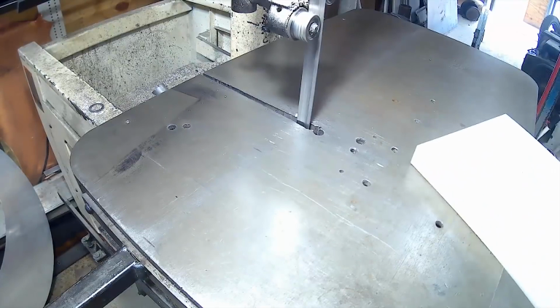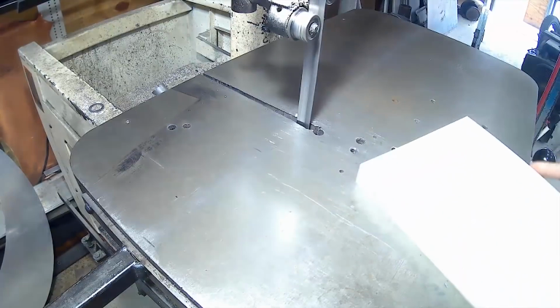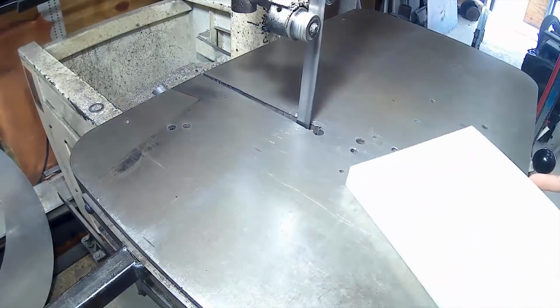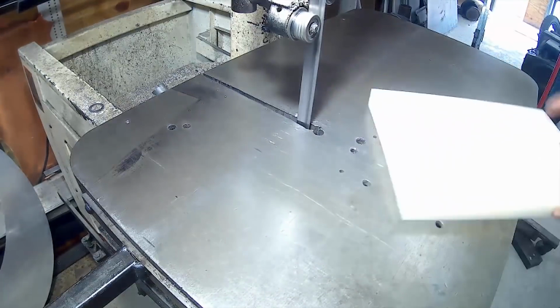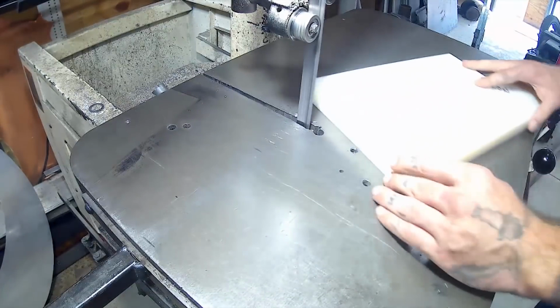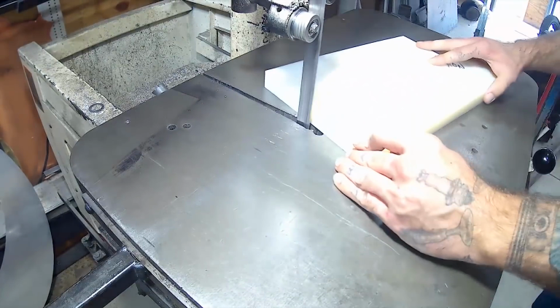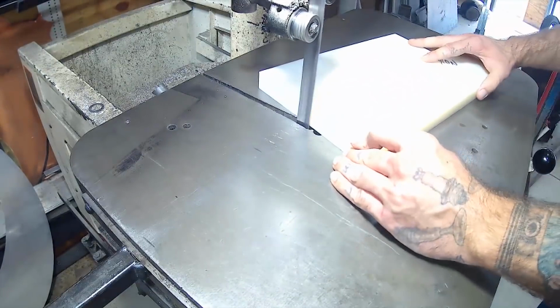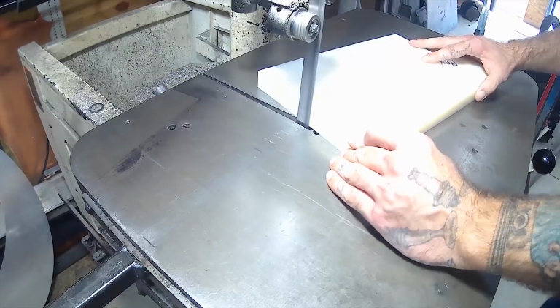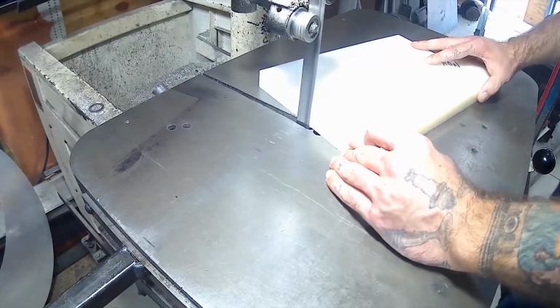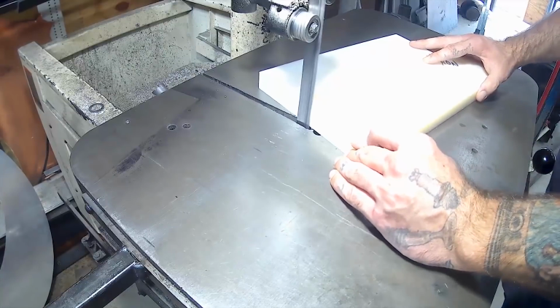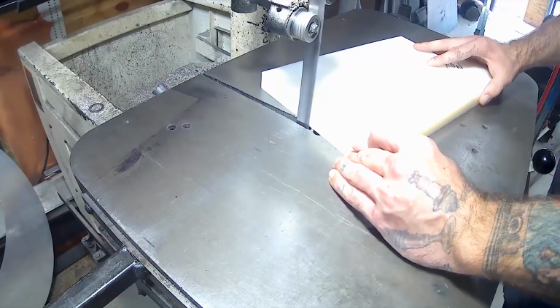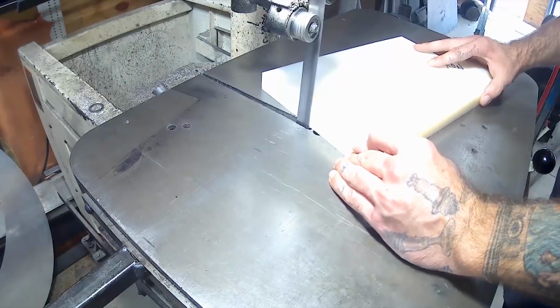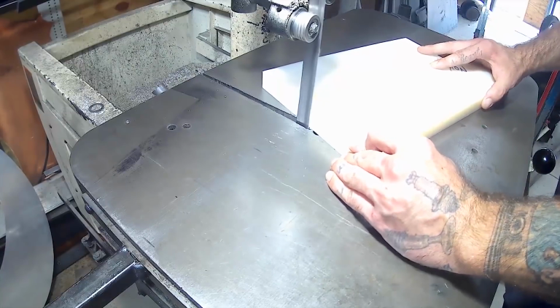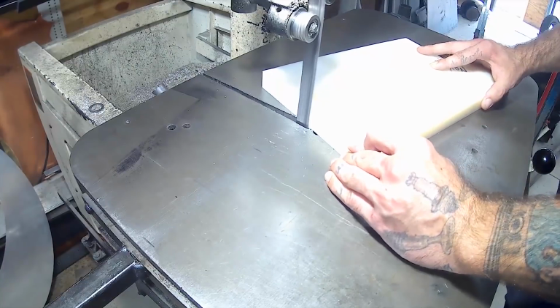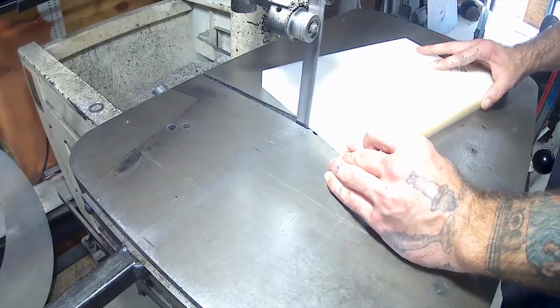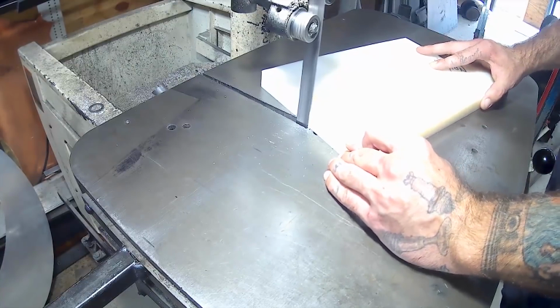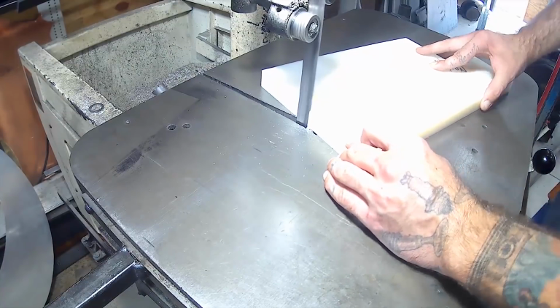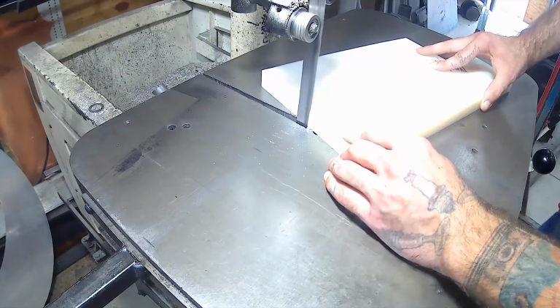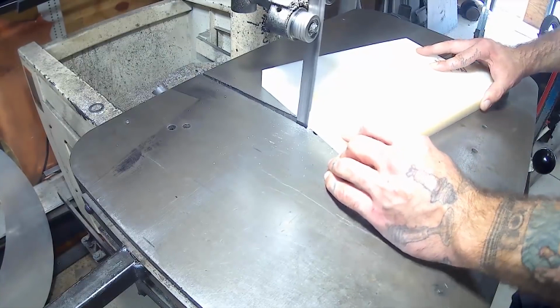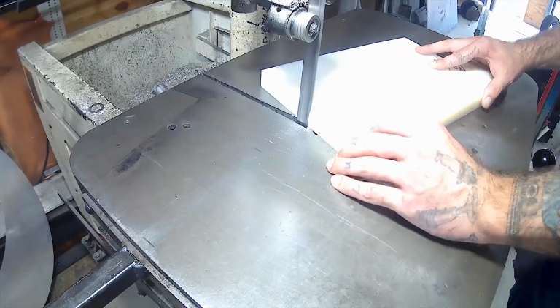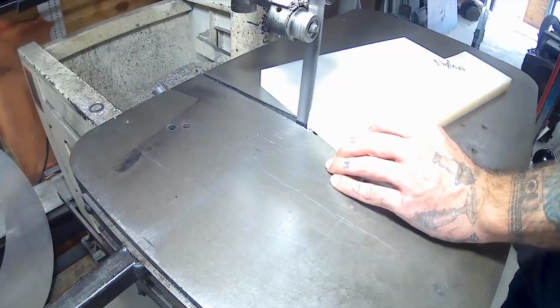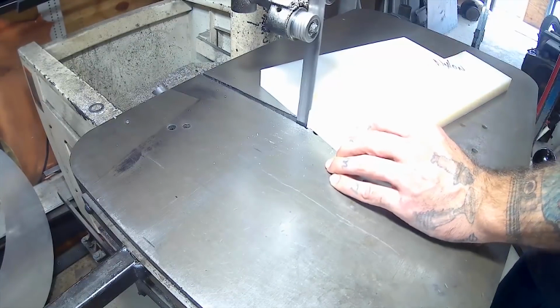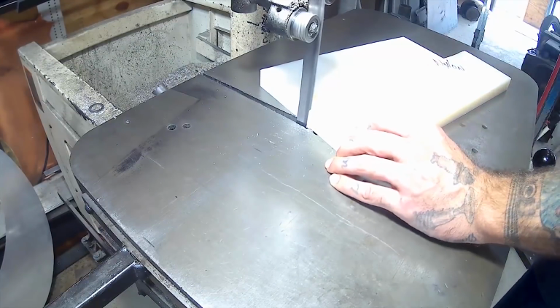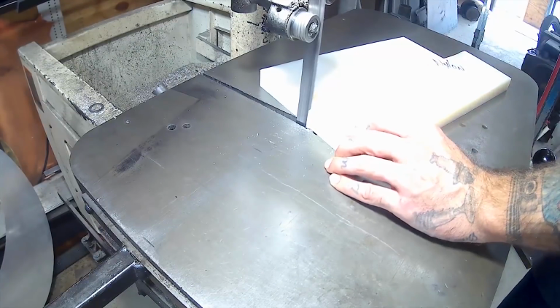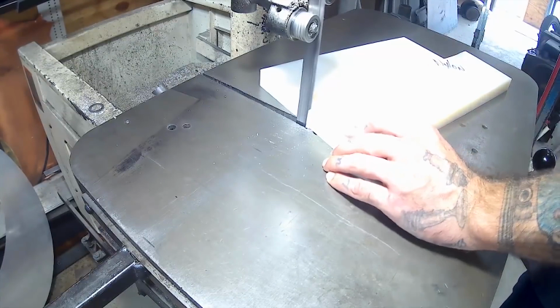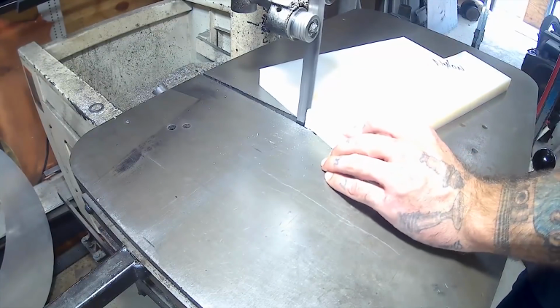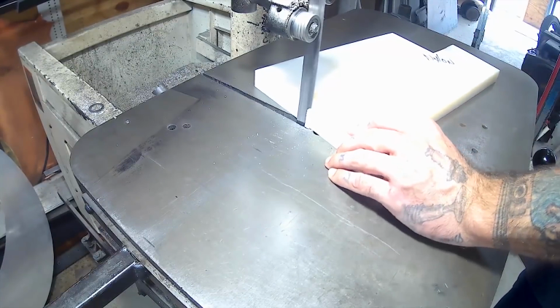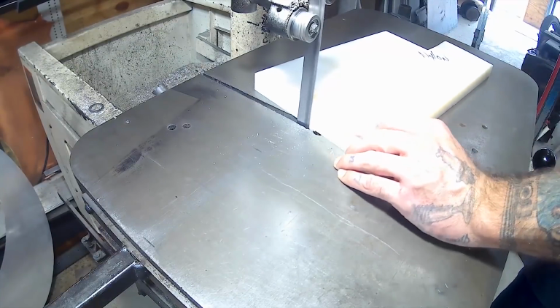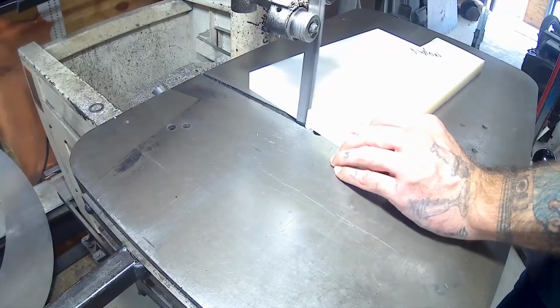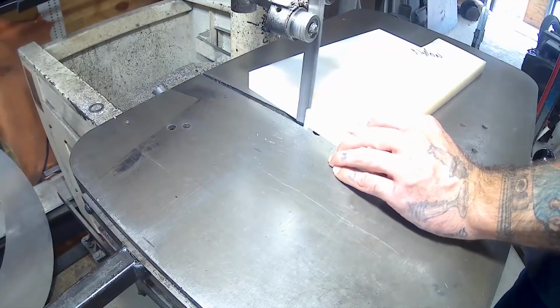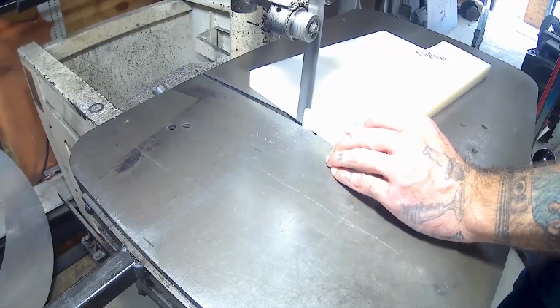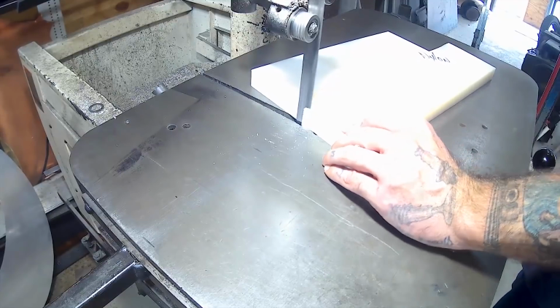One thing I noticed was we had a bit of a problem with the speed that the air compressor is running at.